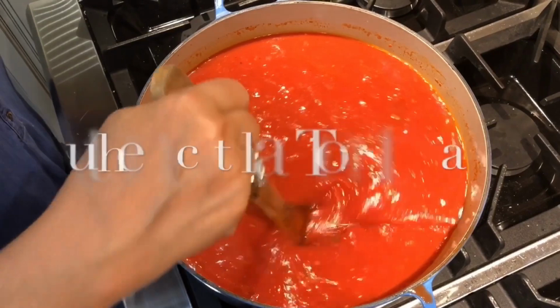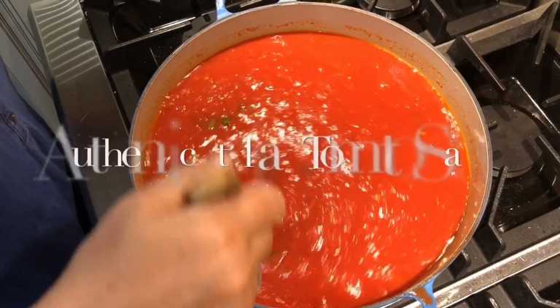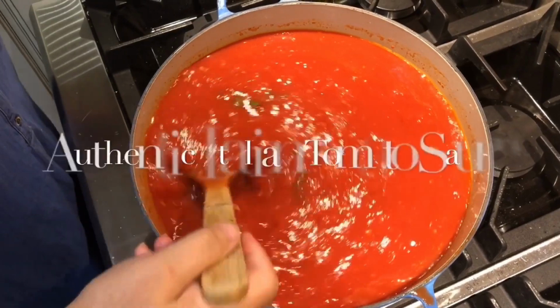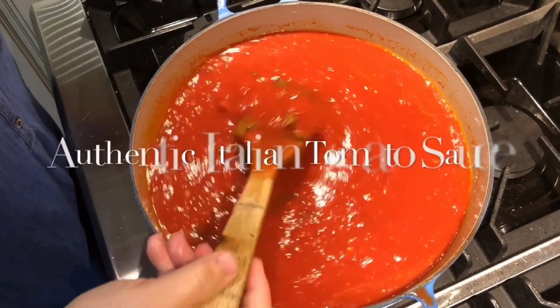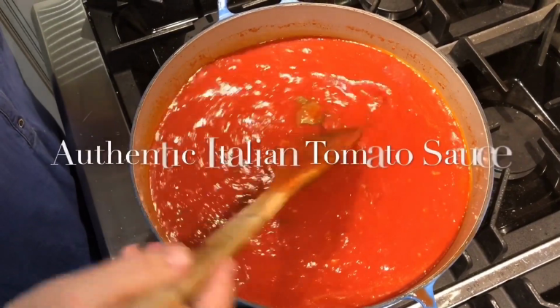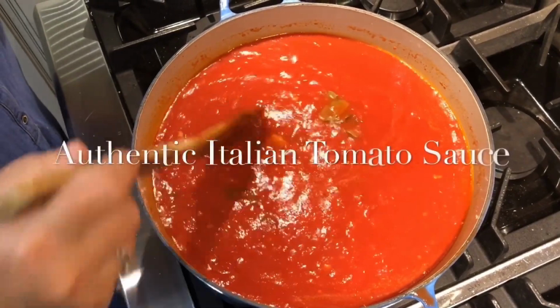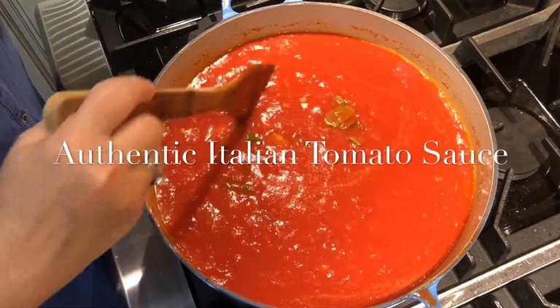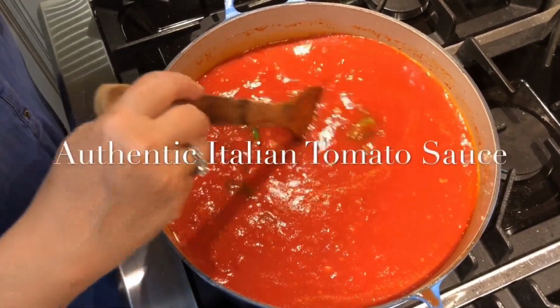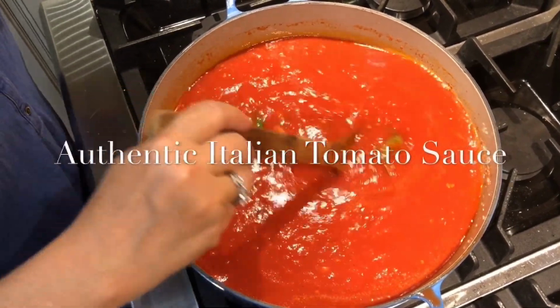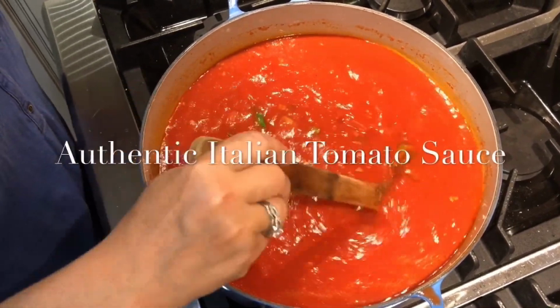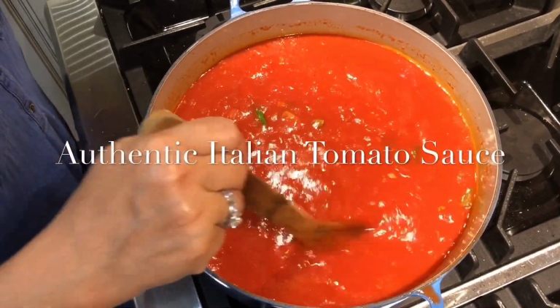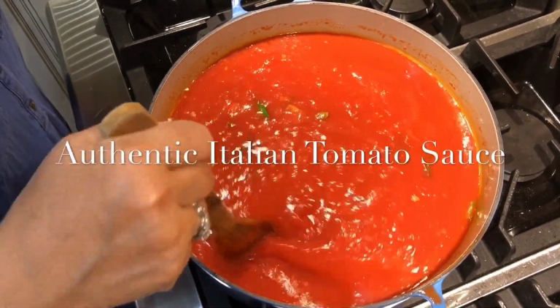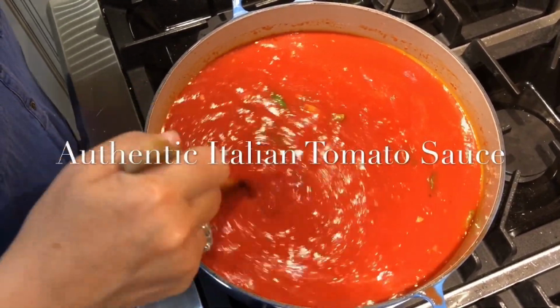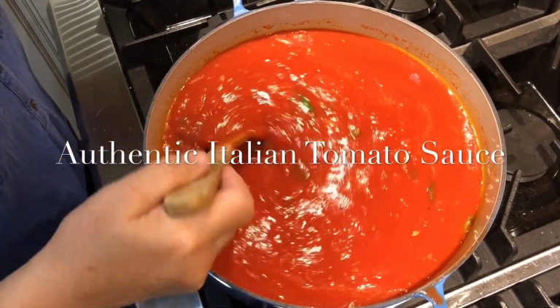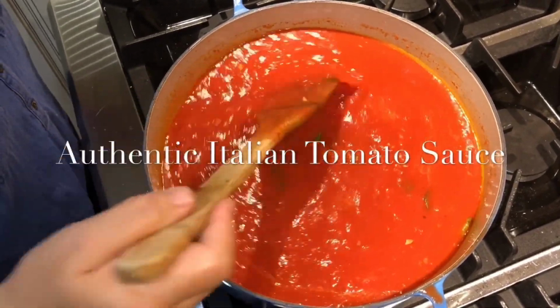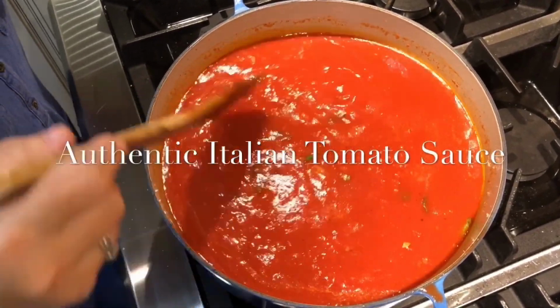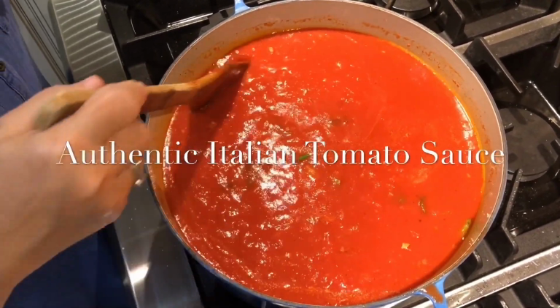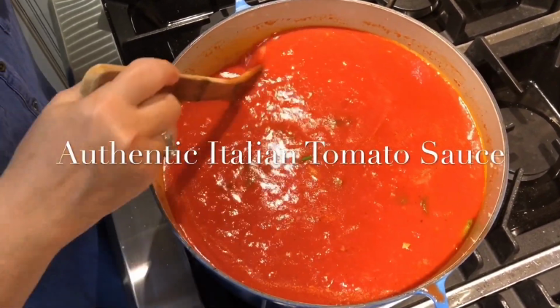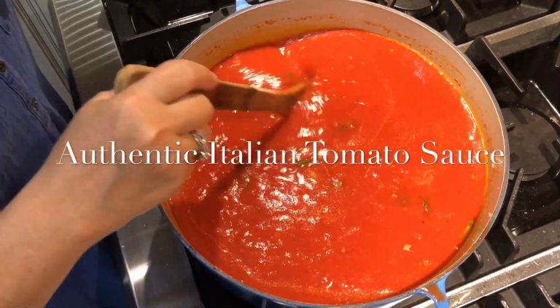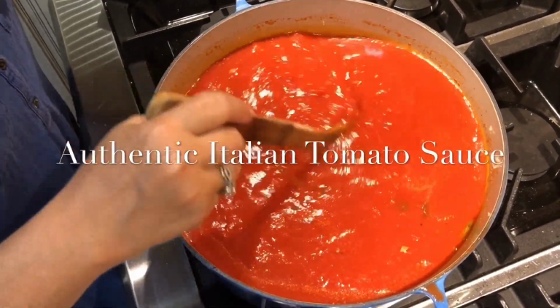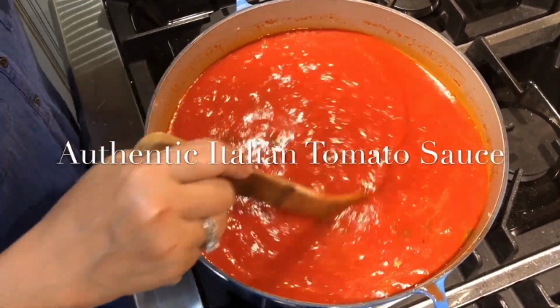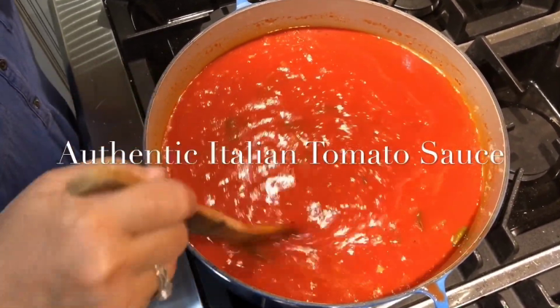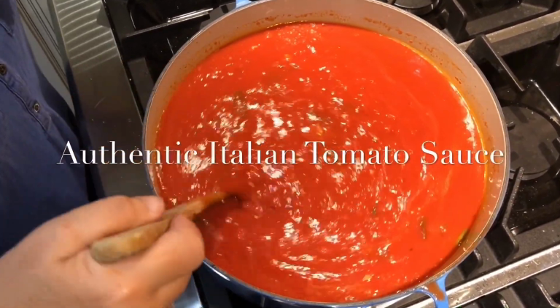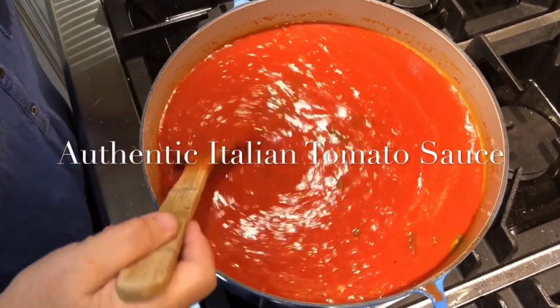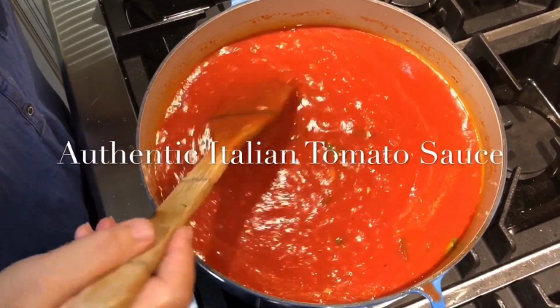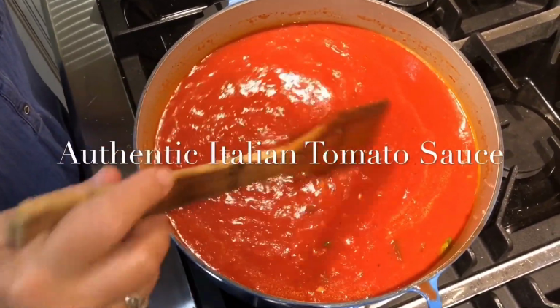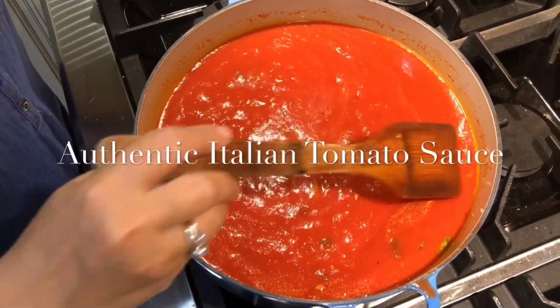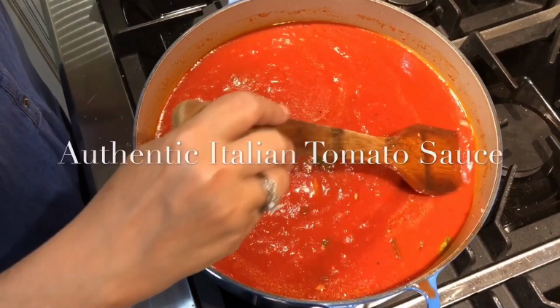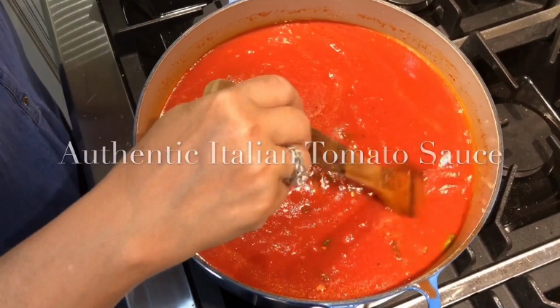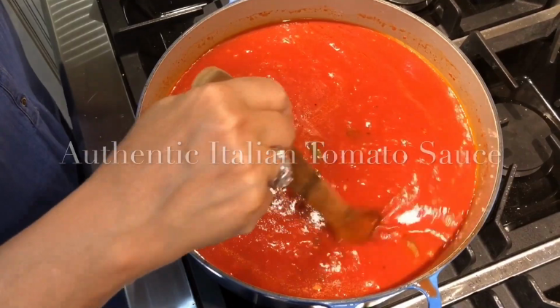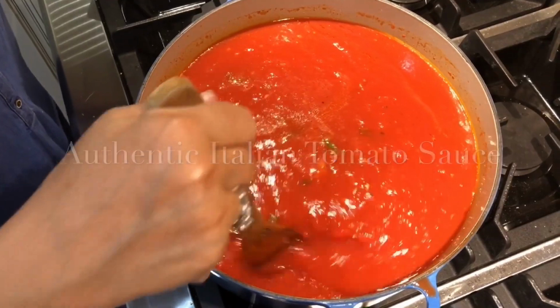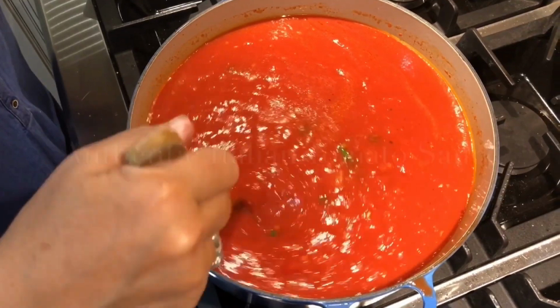I like to call this a quick sauce because it doesn't cook for very long, maybe half an hour.